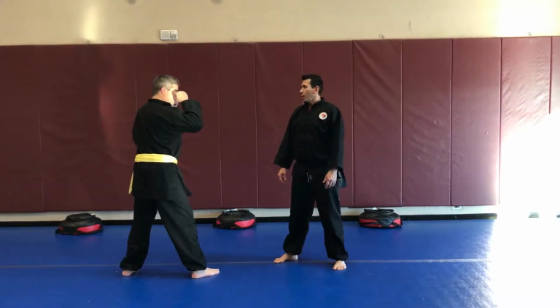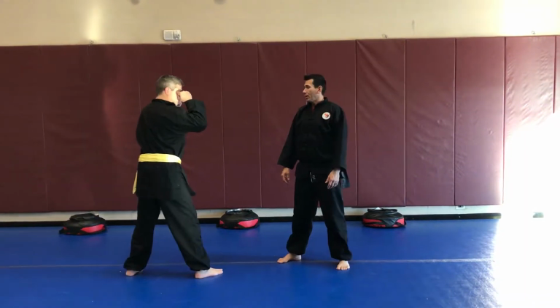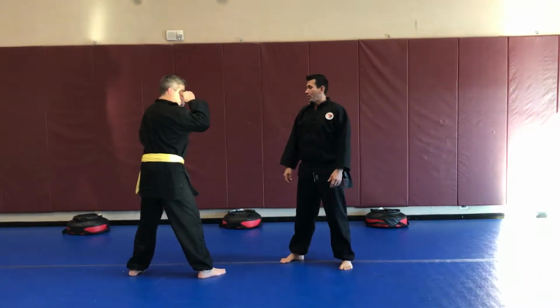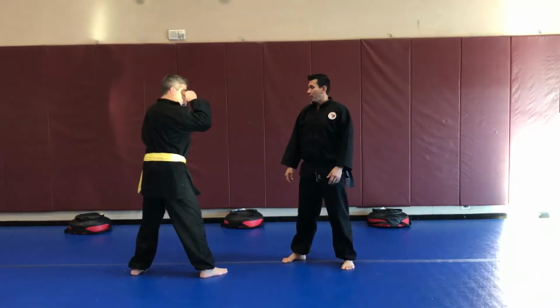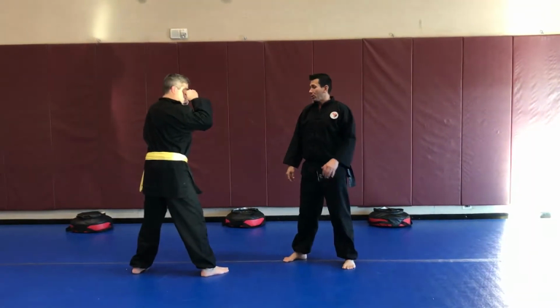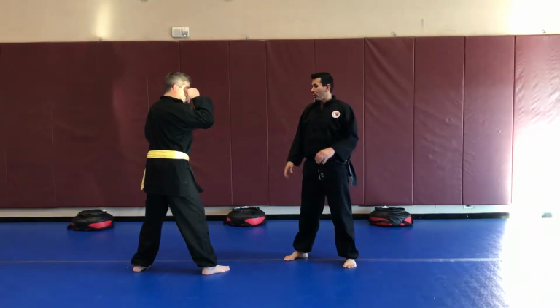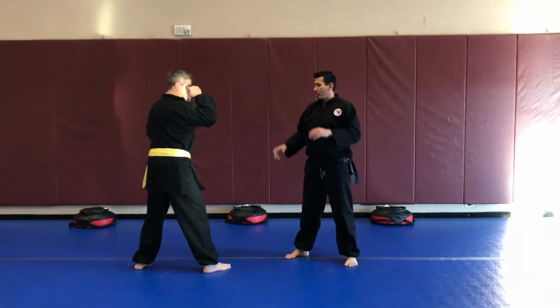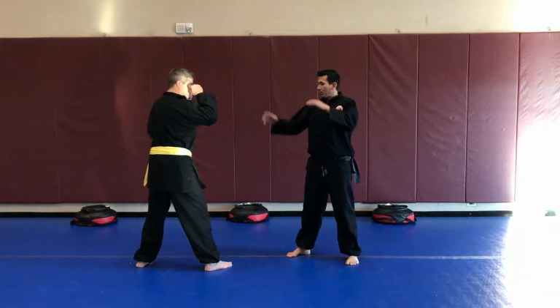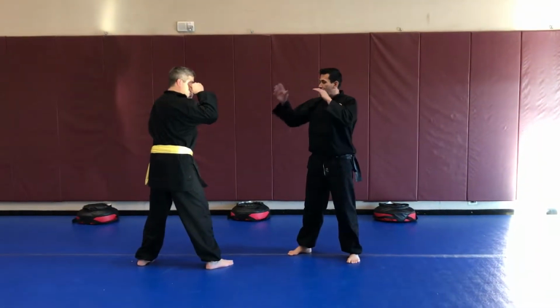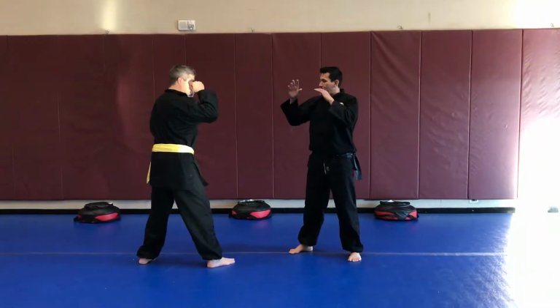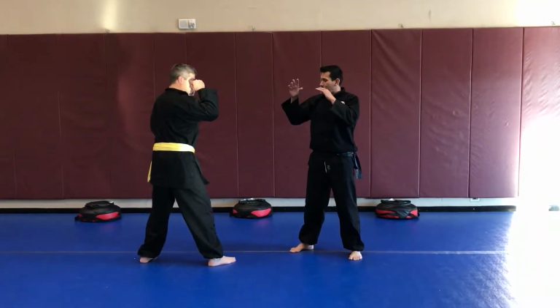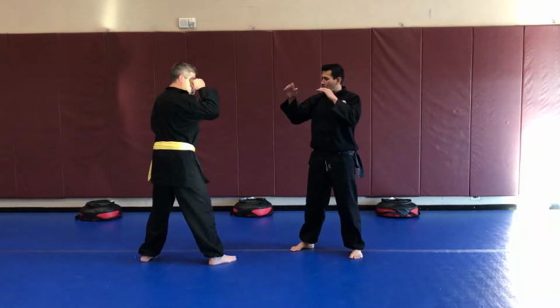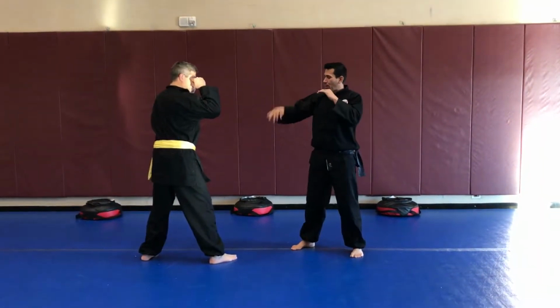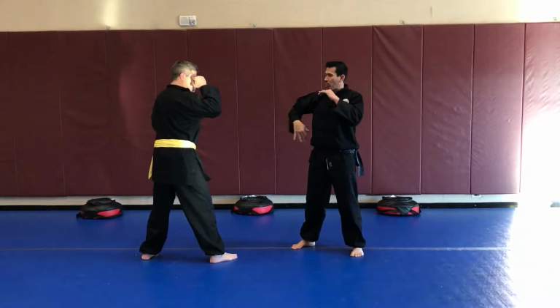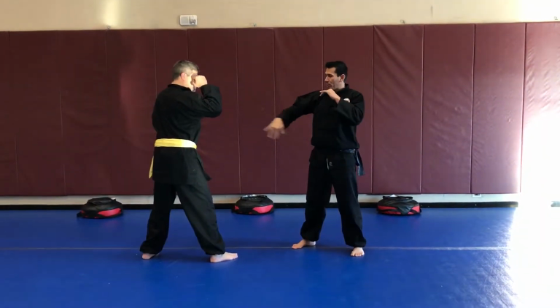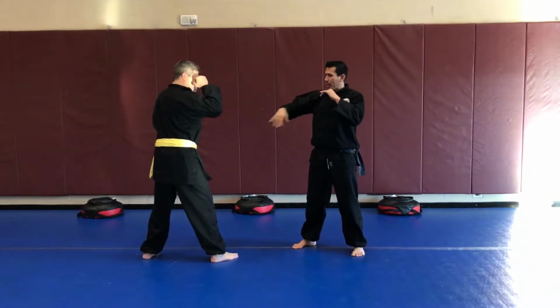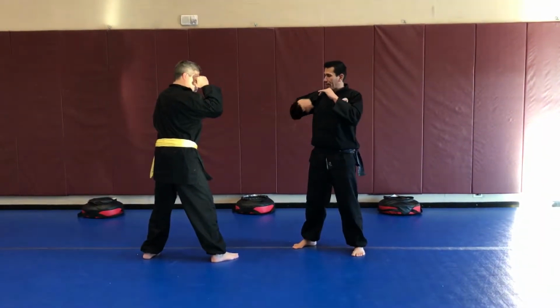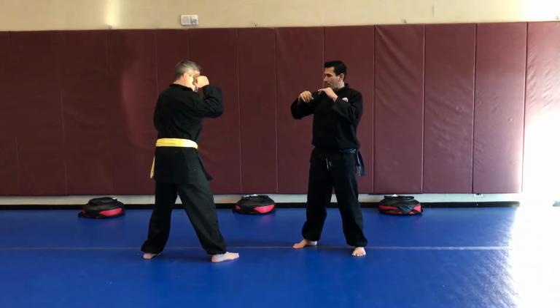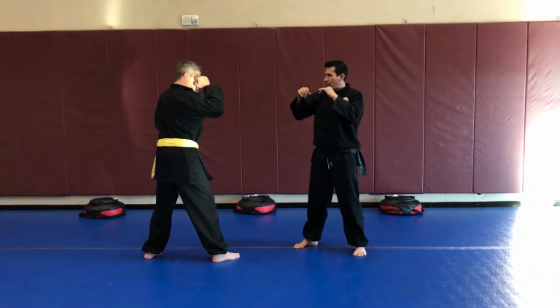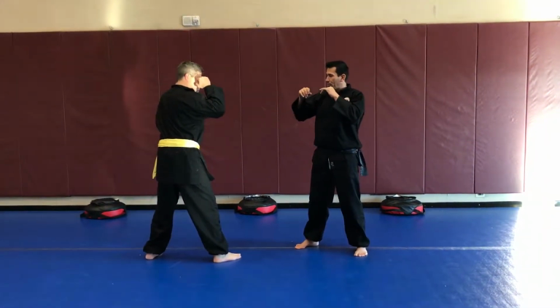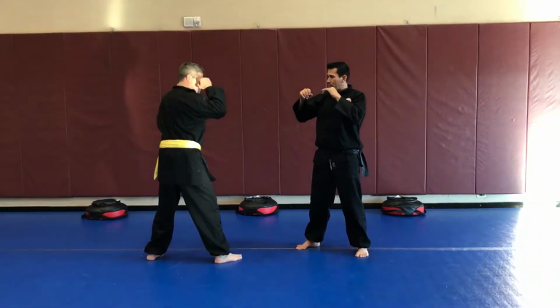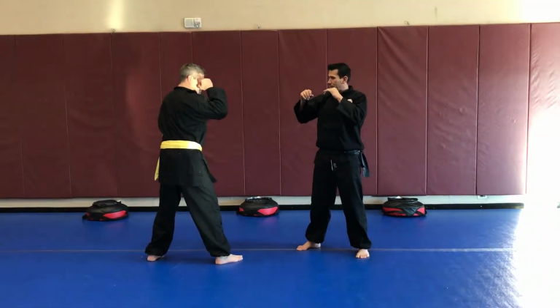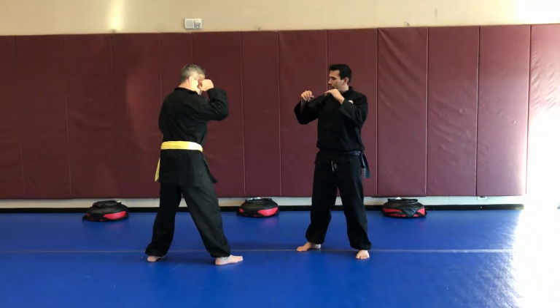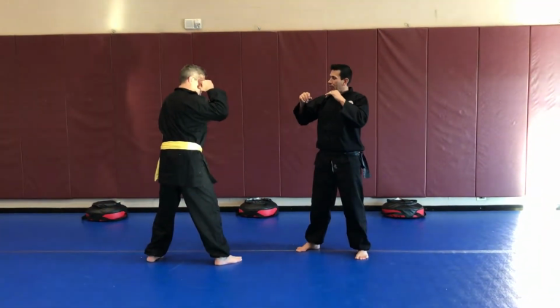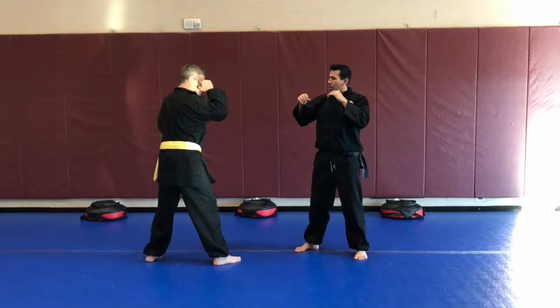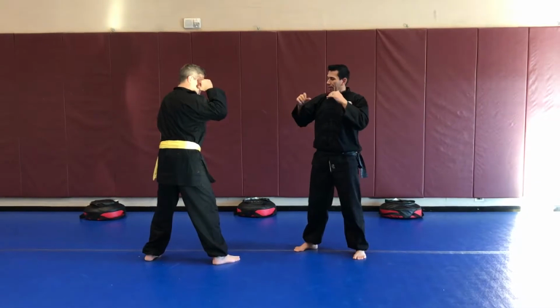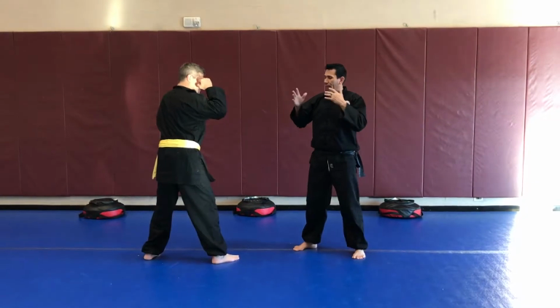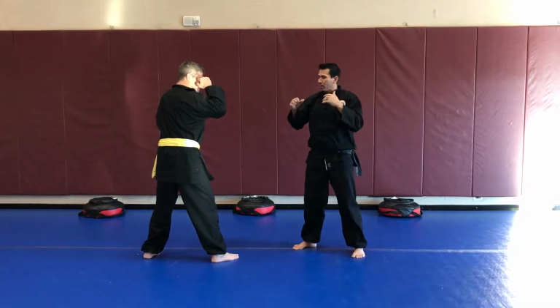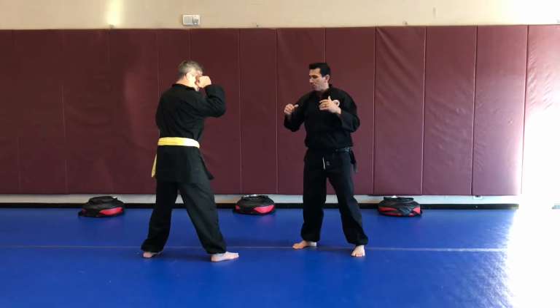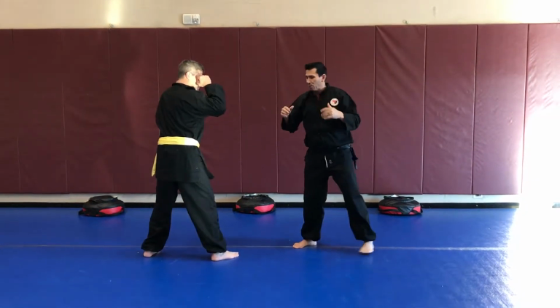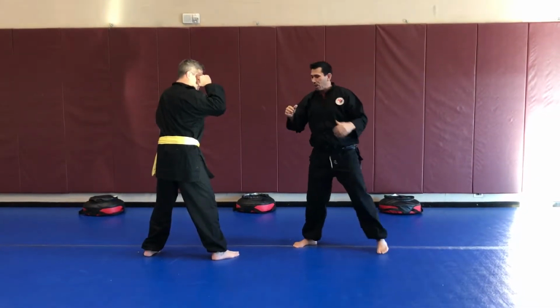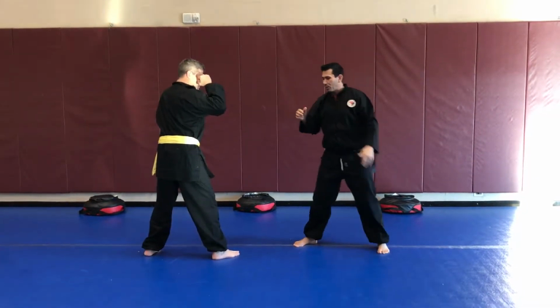Derek and I are going to demonstrate the position. Right now we're both in that south top position here. I have a couple different options.